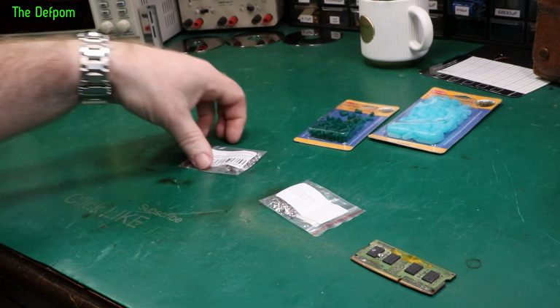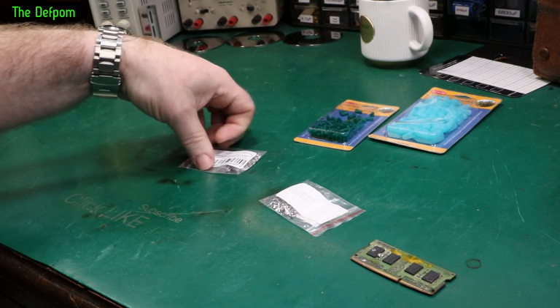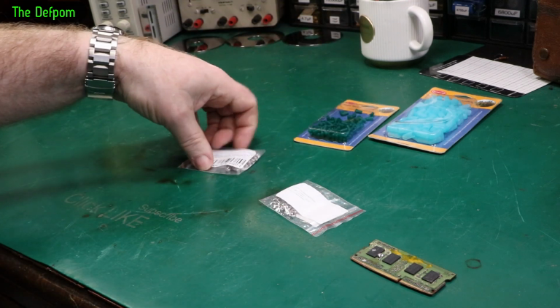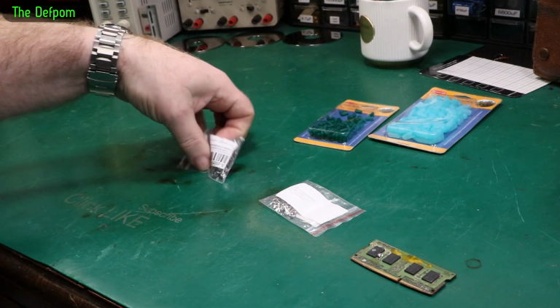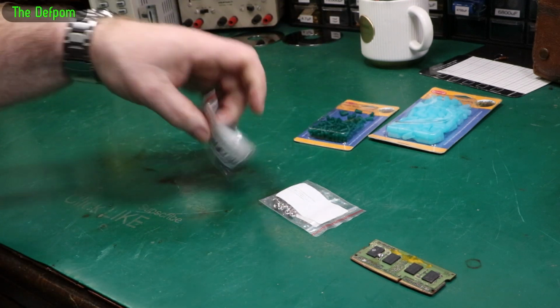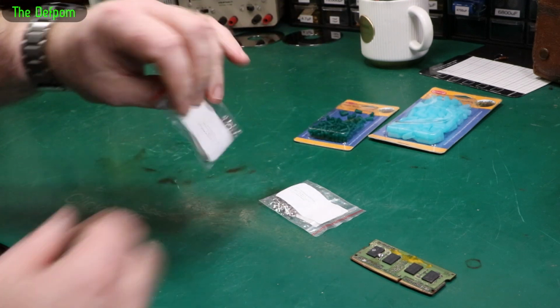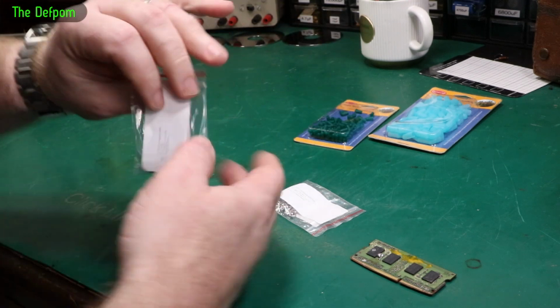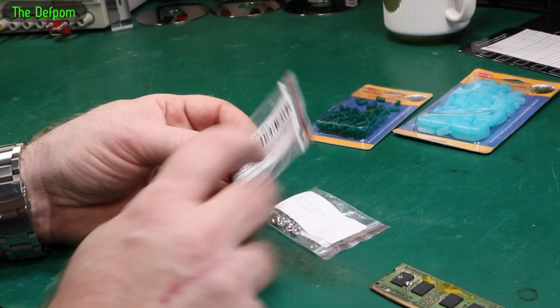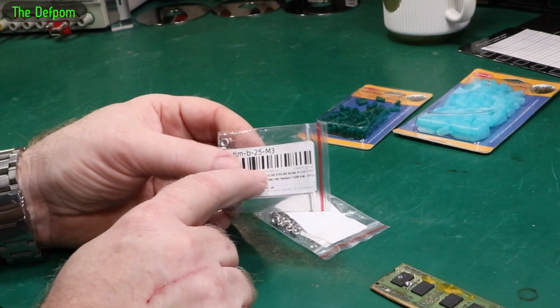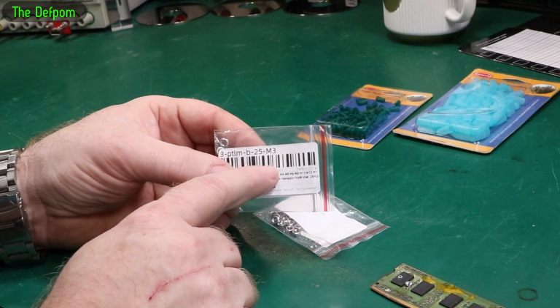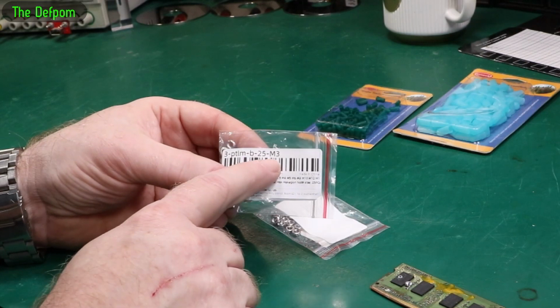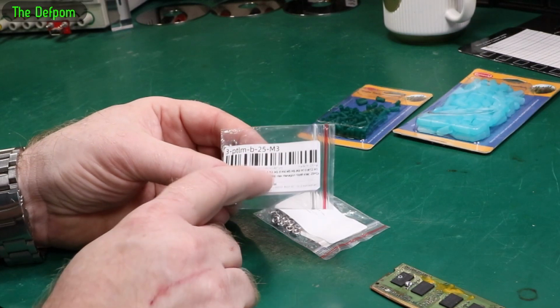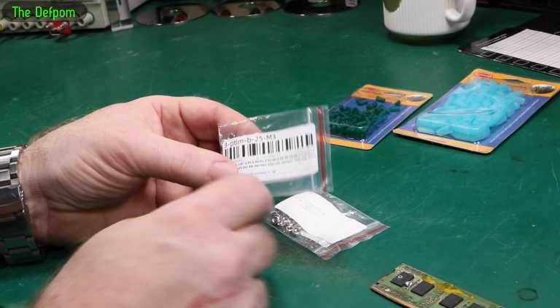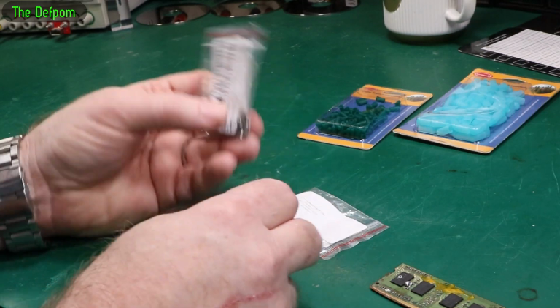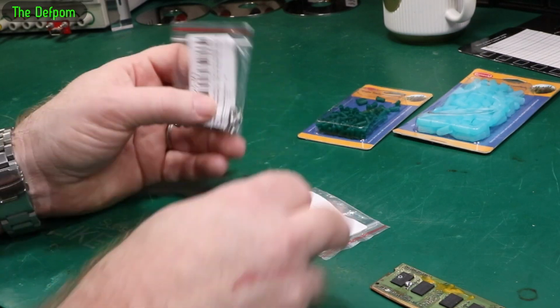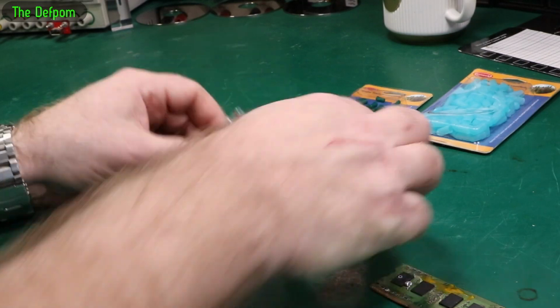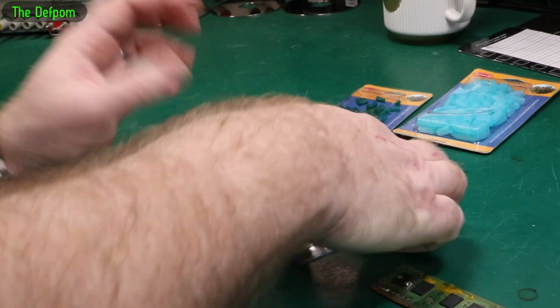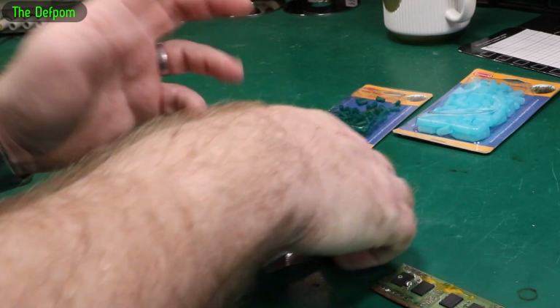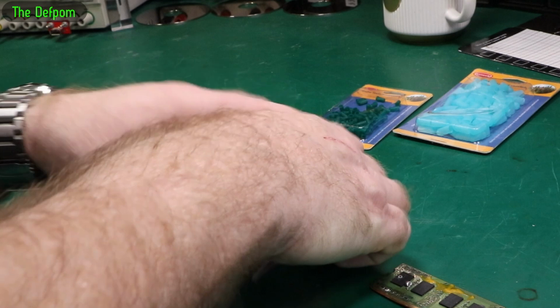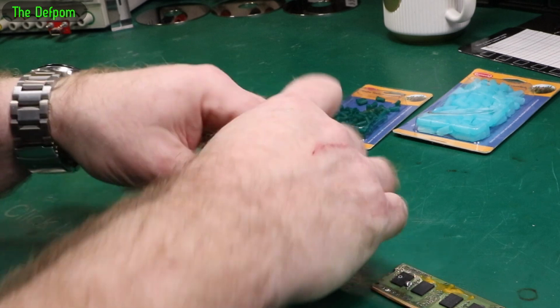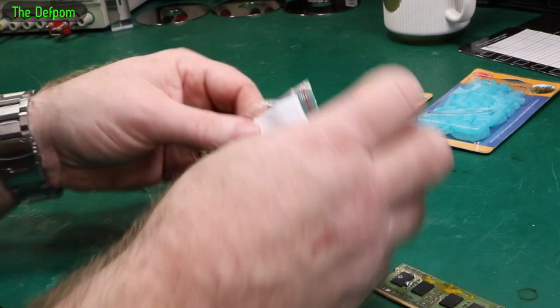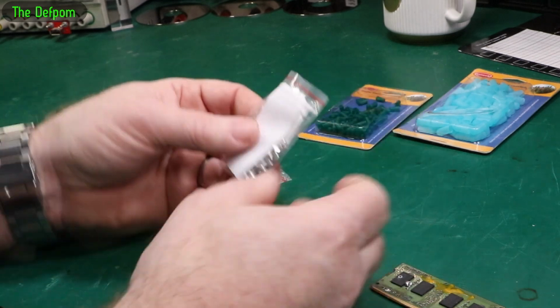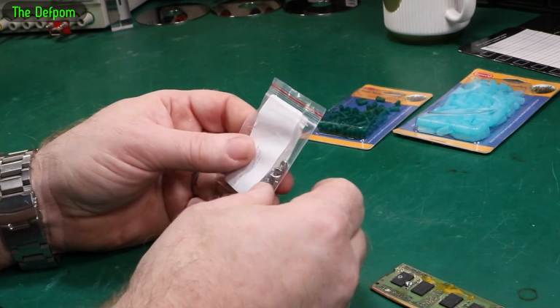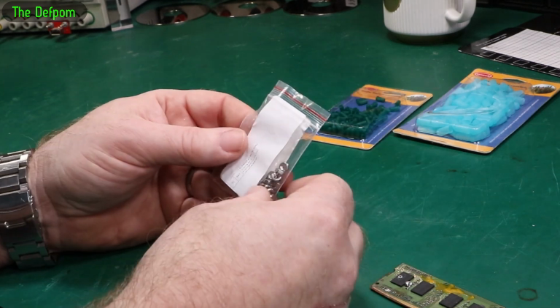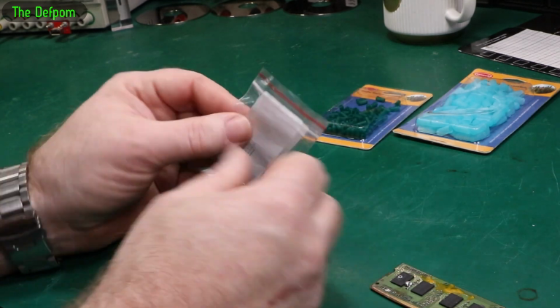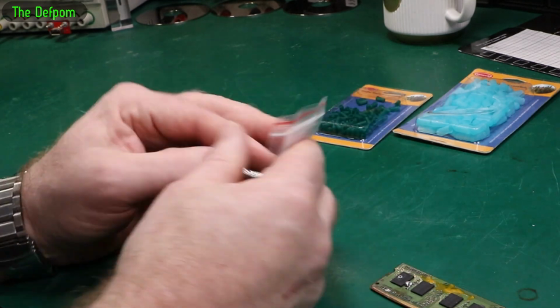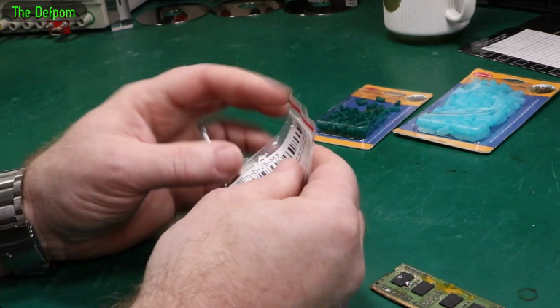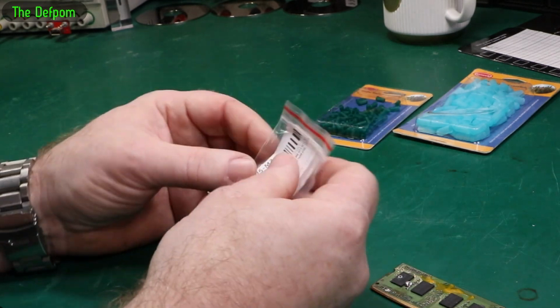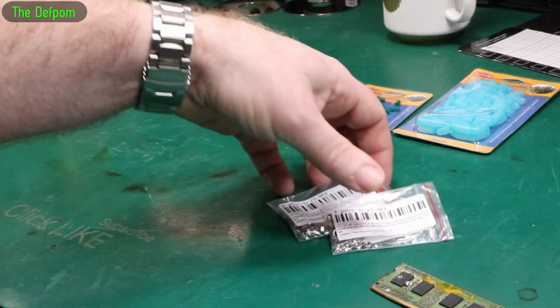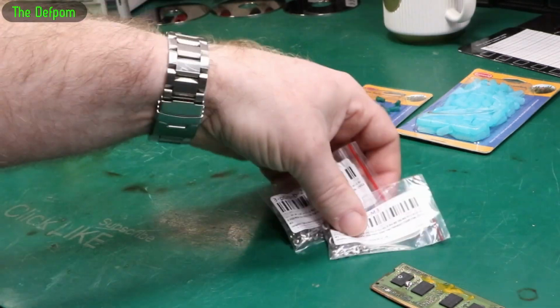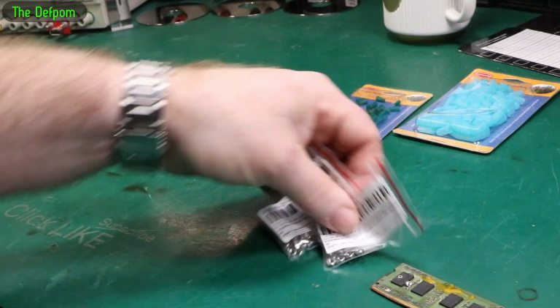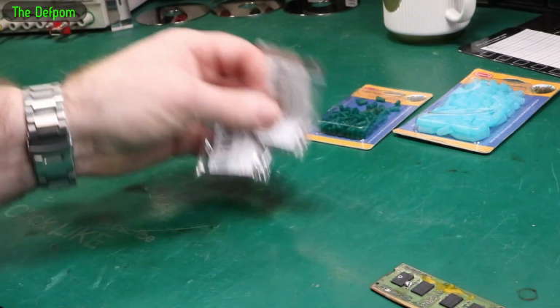And what else have we got here? There you go — M3 nuts. I expected that's what they'd be, stocking up.